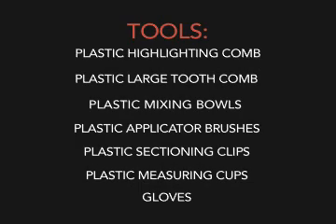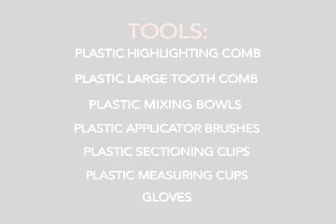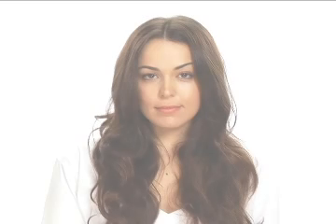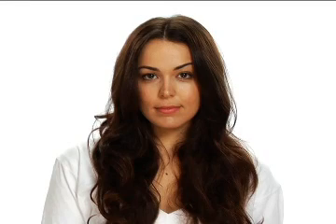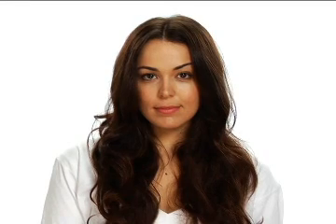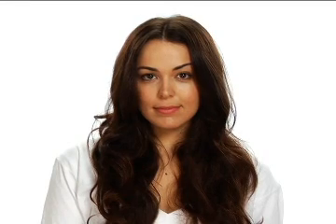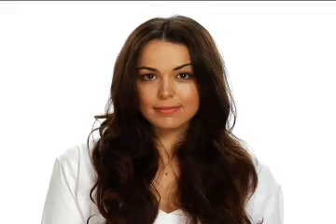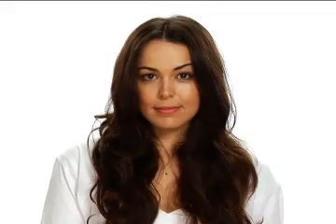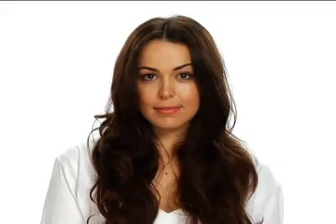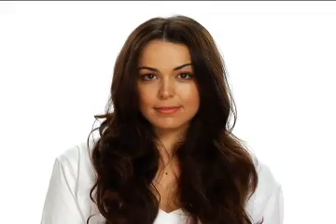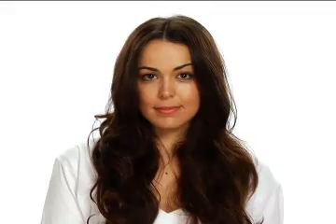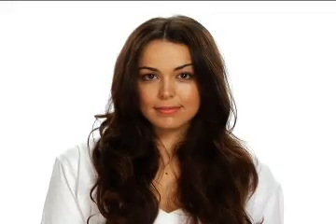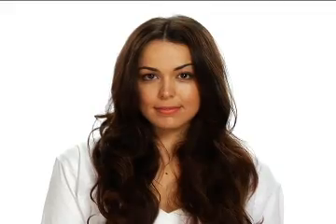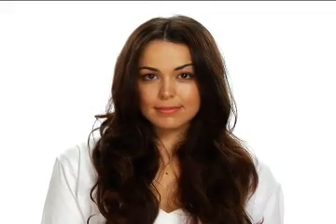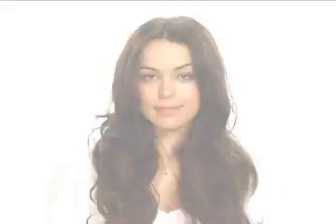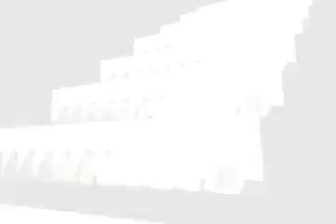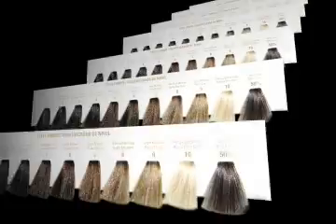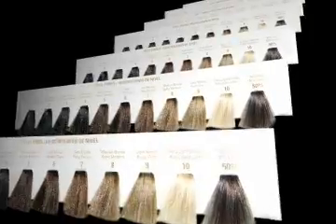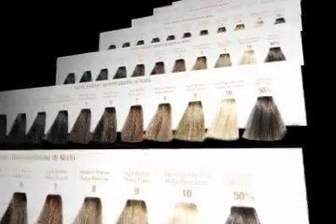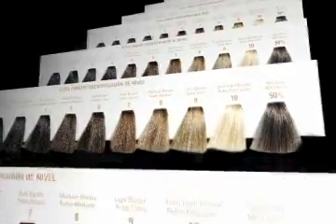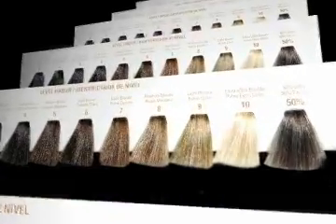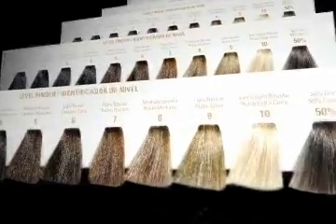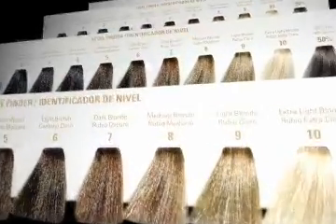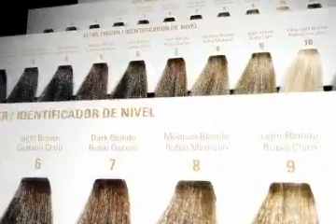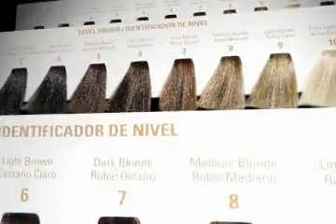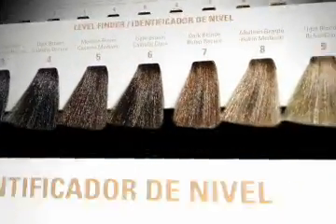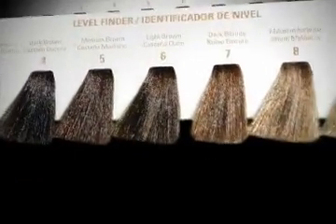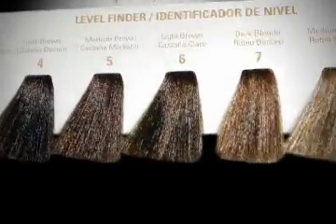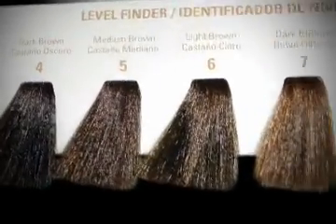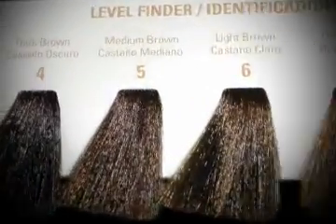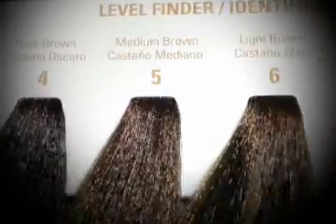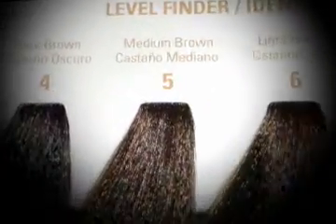Let's first assess our client Giselle's hair. We have determined that she is a natural level 5 medium brown.